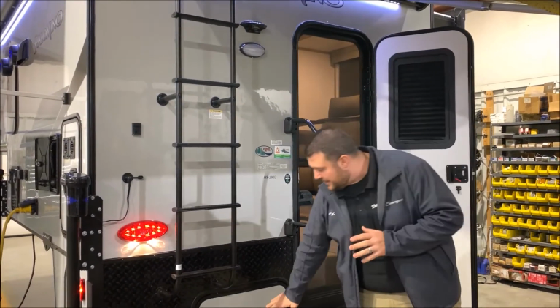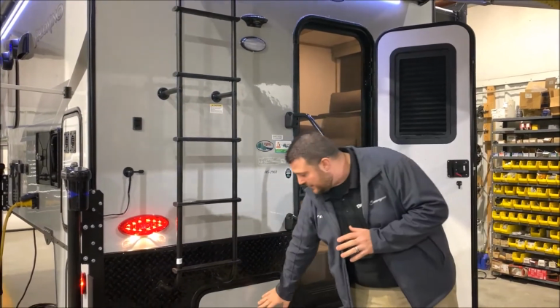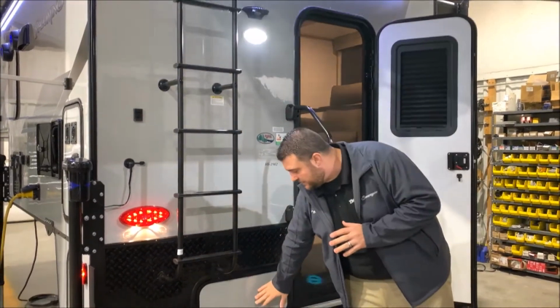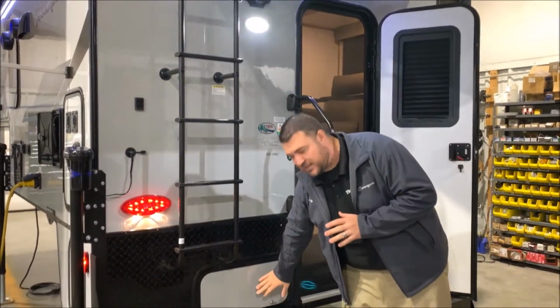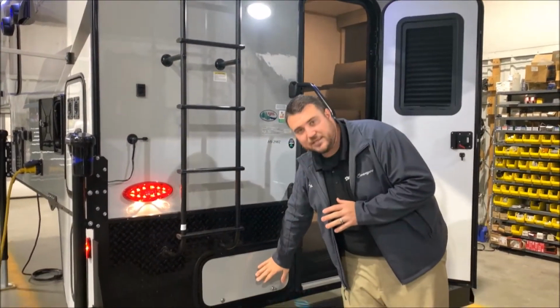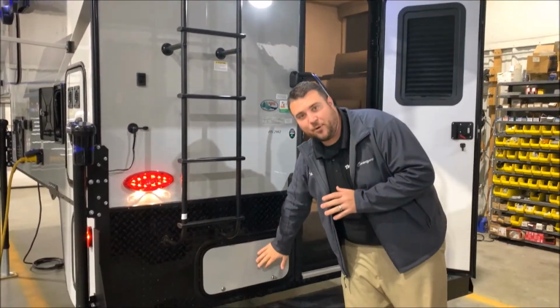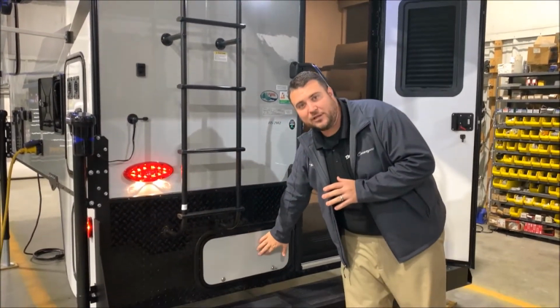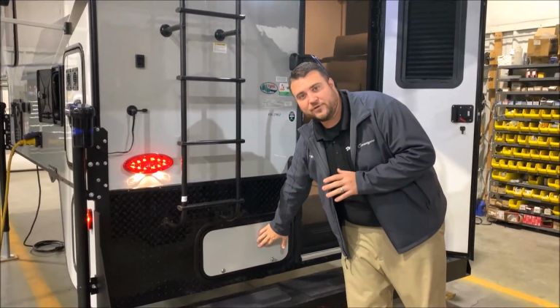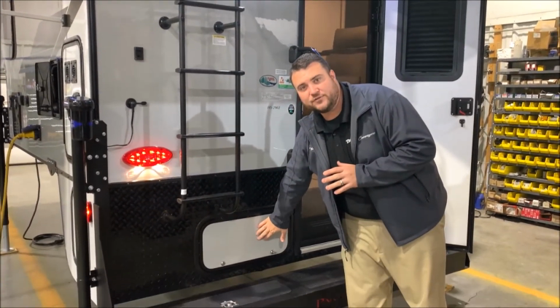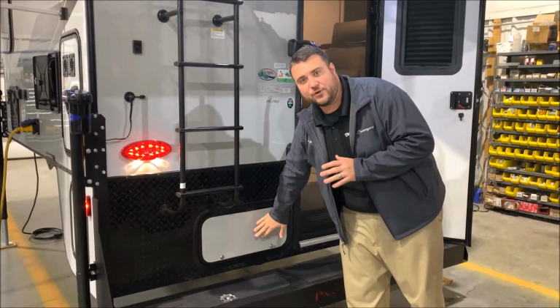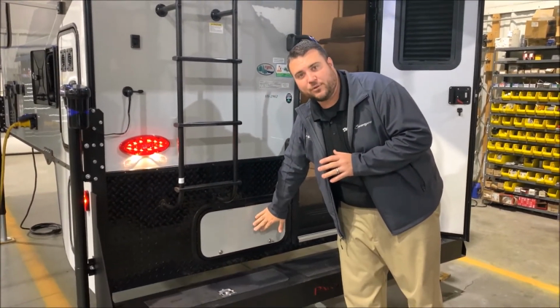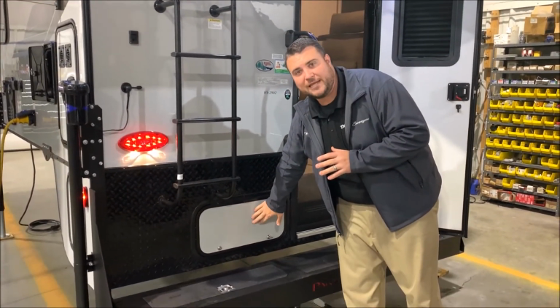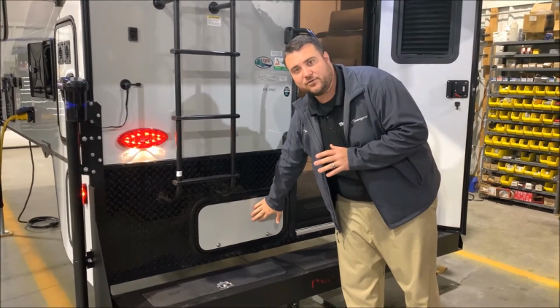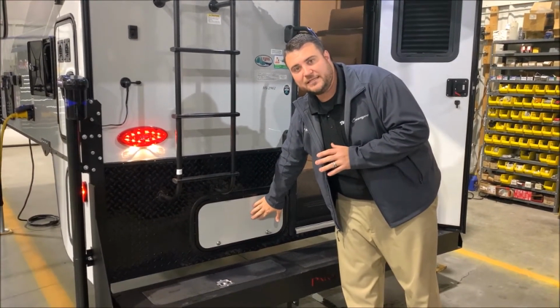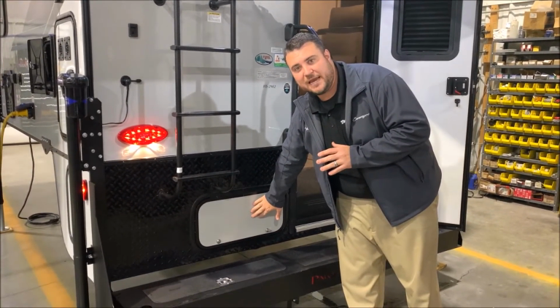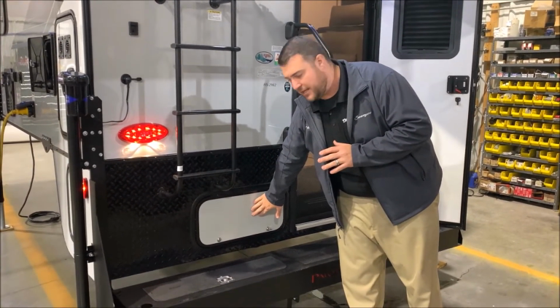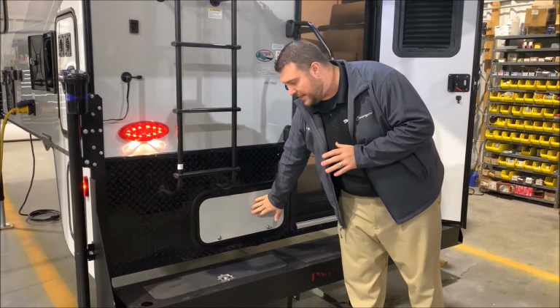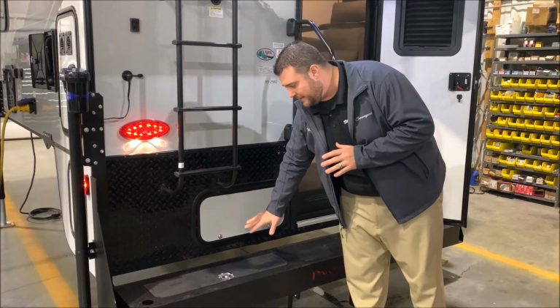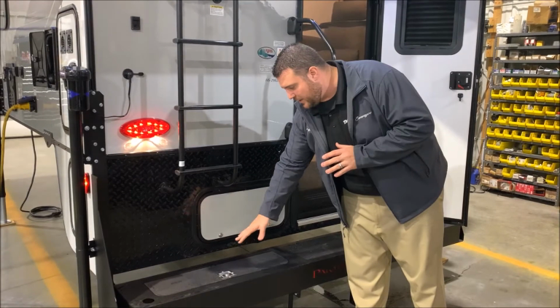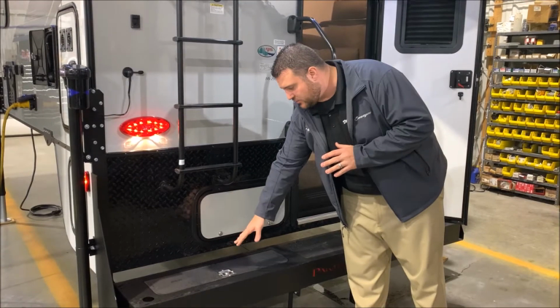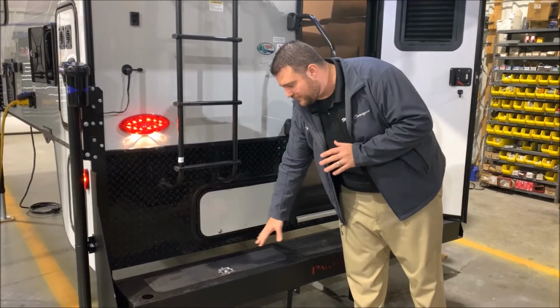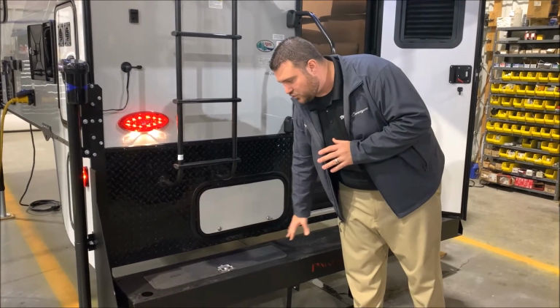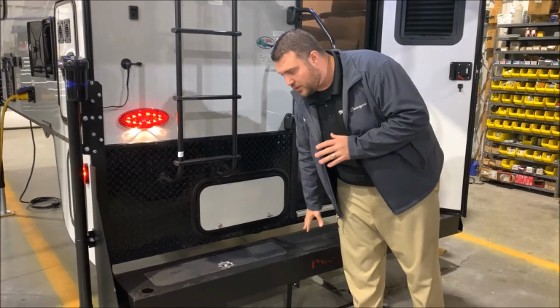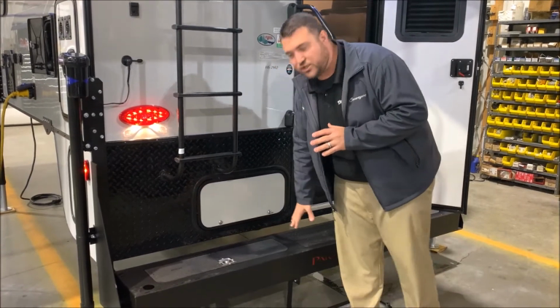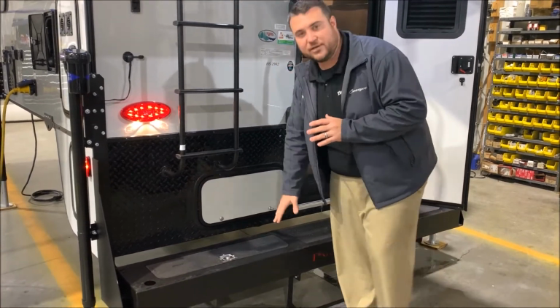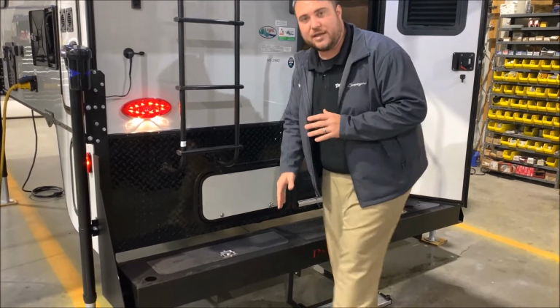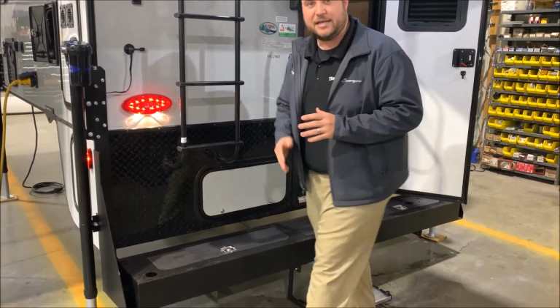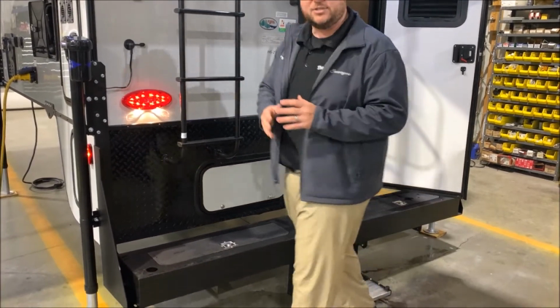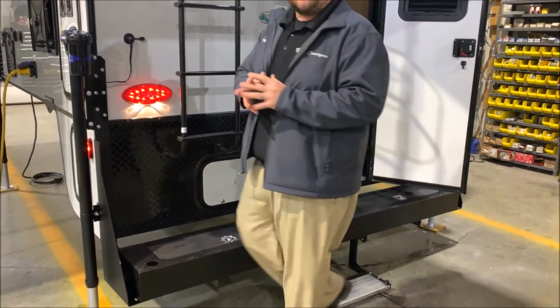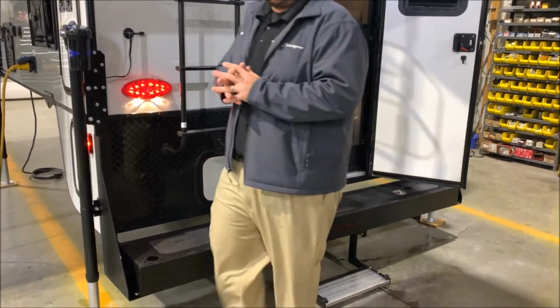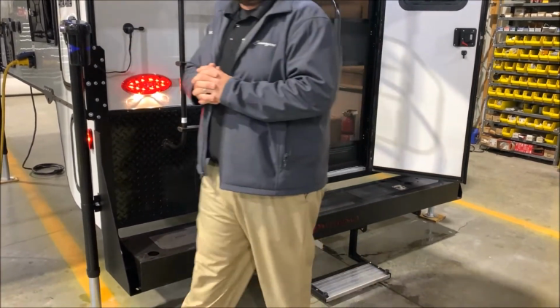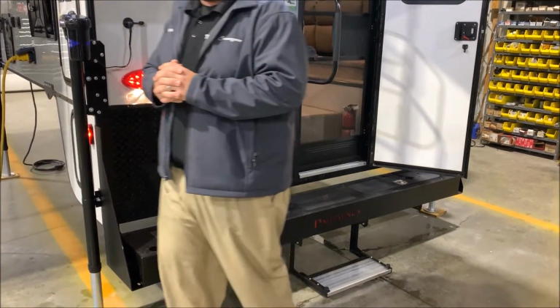Right down here are the pull levers for your black and gray tank. We also have storage integrated into the bumper here.